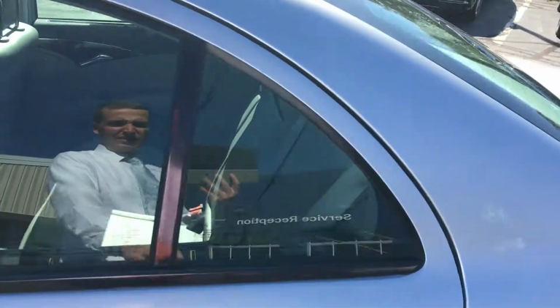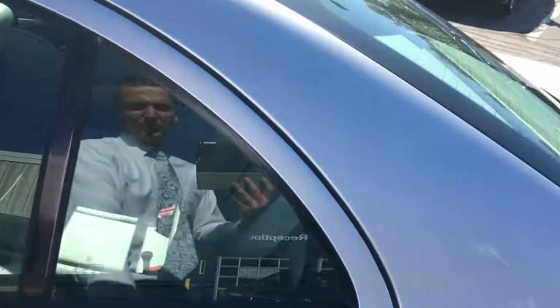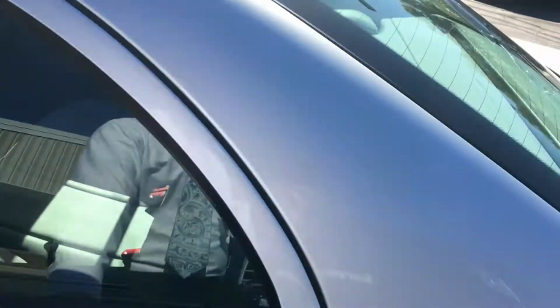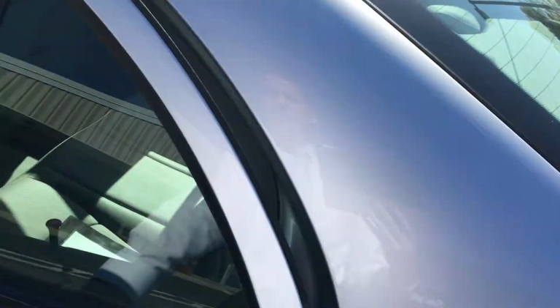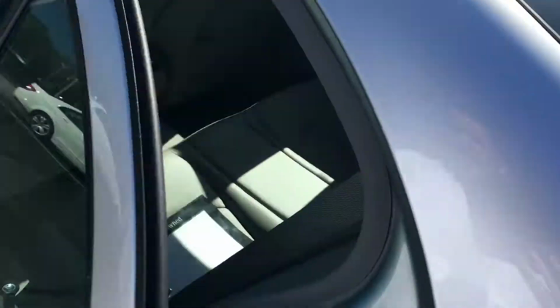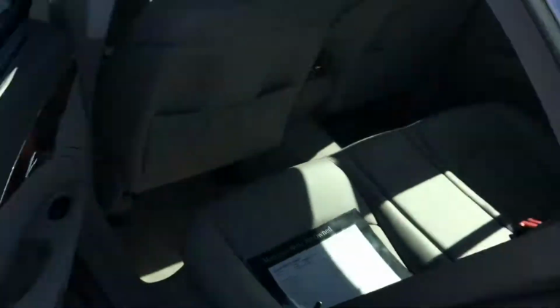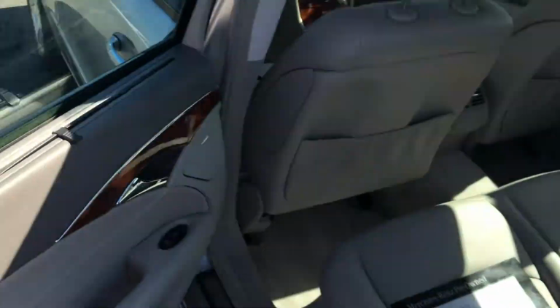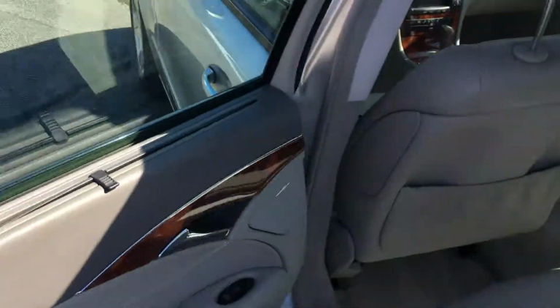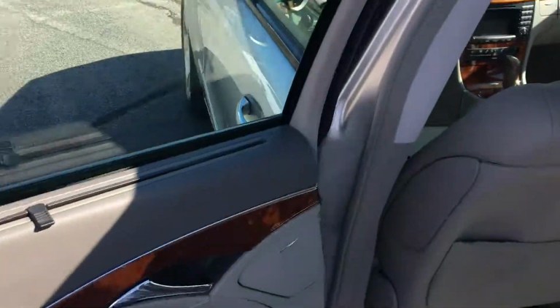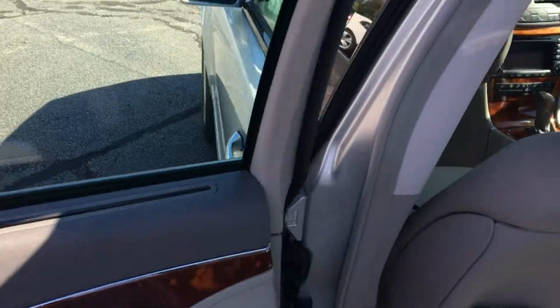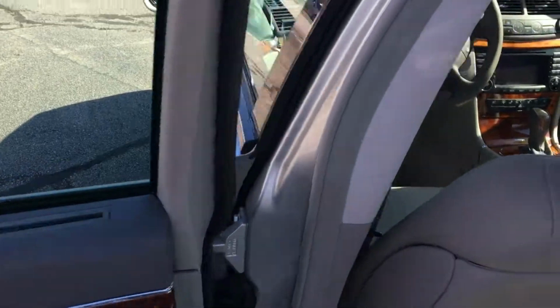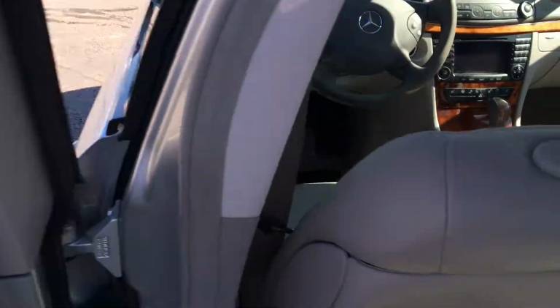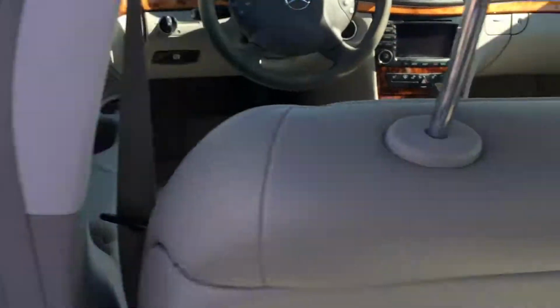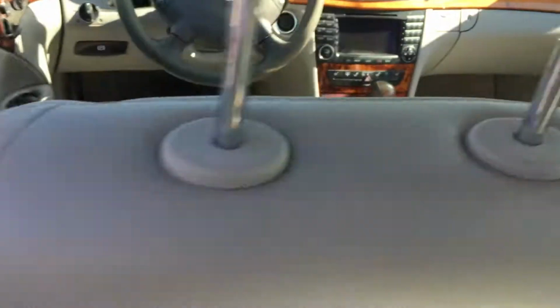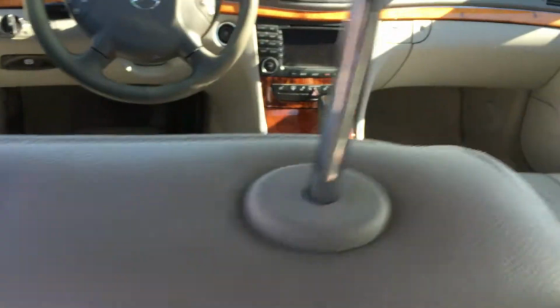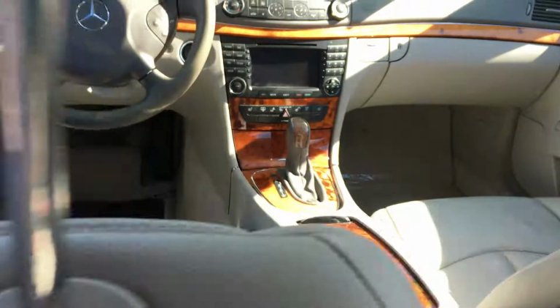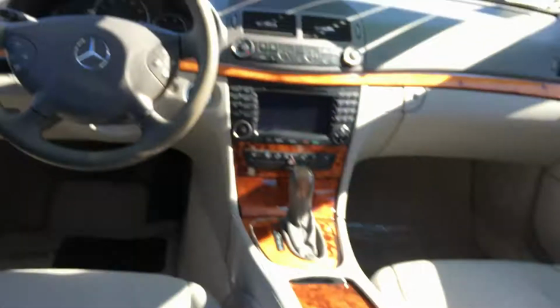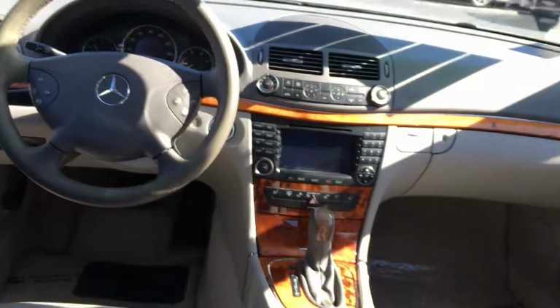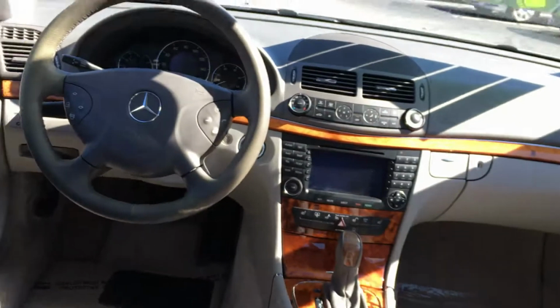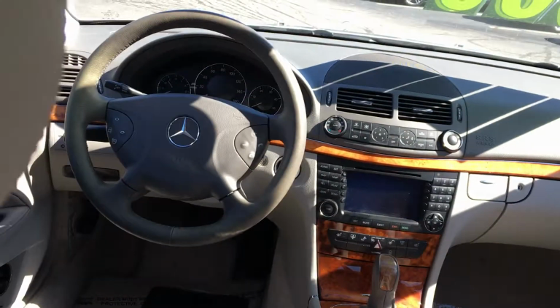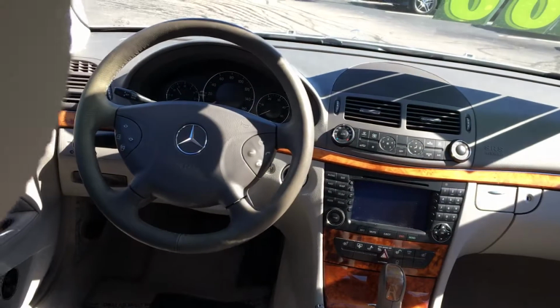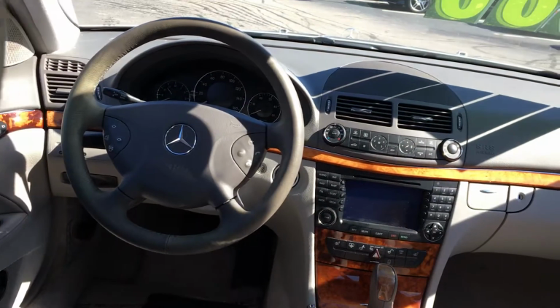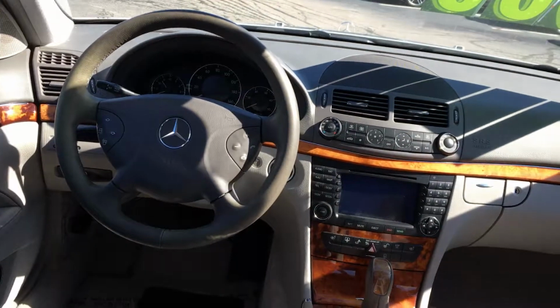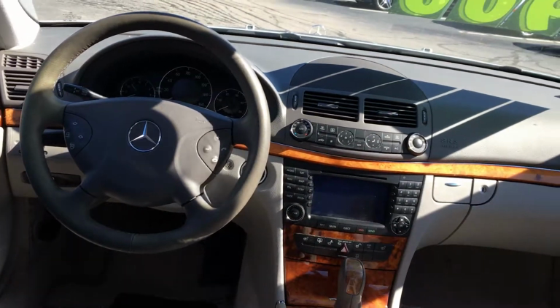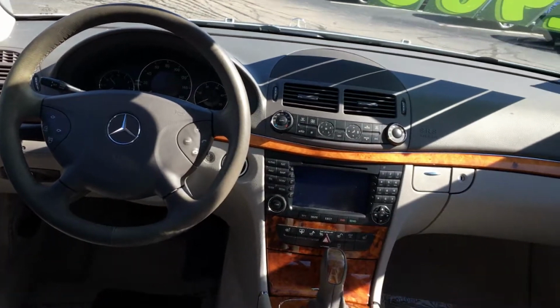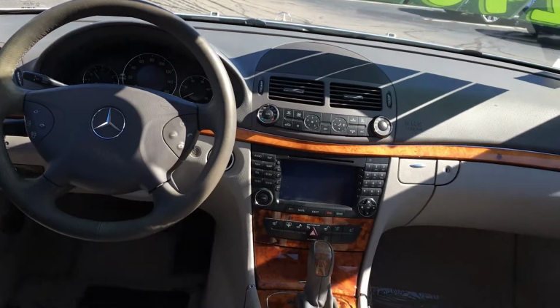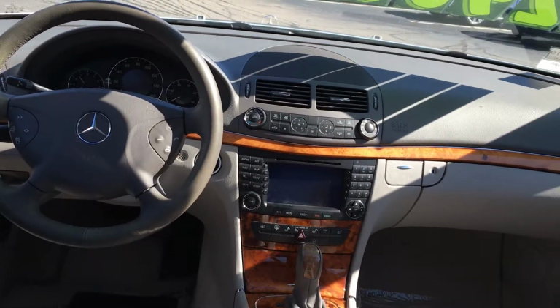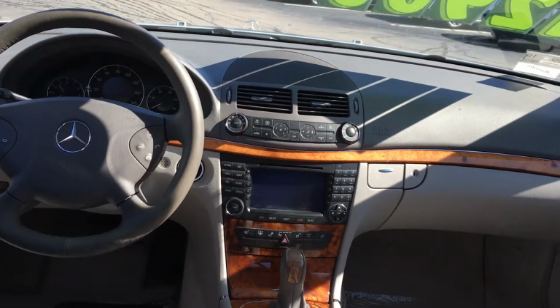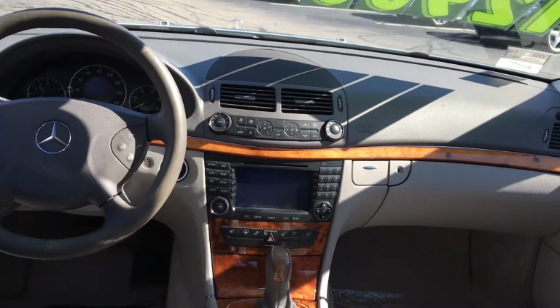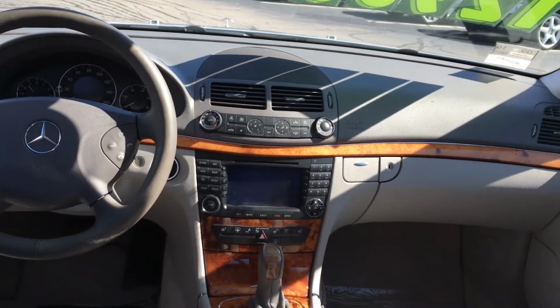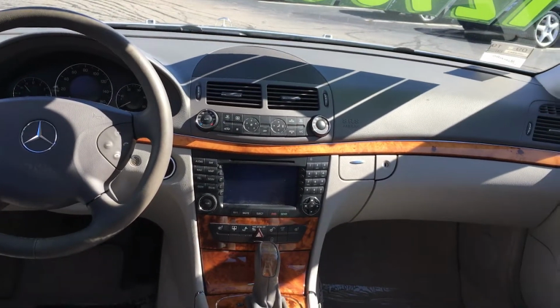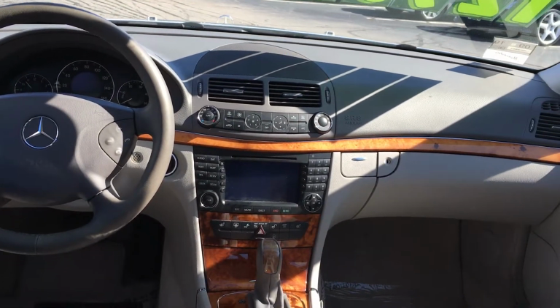View of the interior: heated front seats, Bluetooth, beautiful trim.